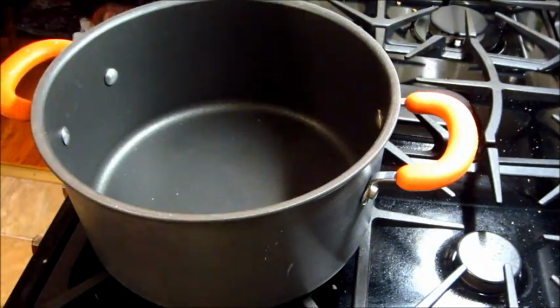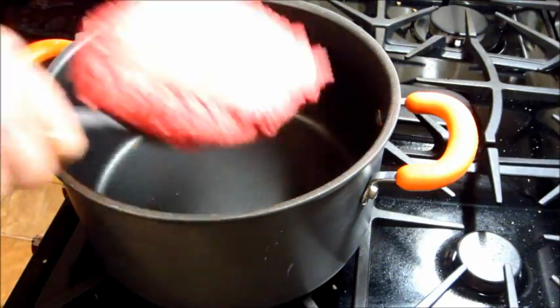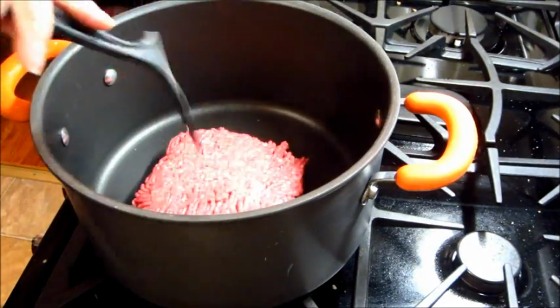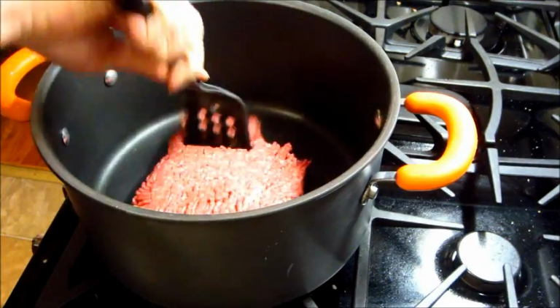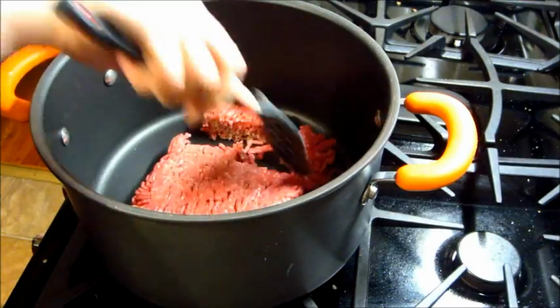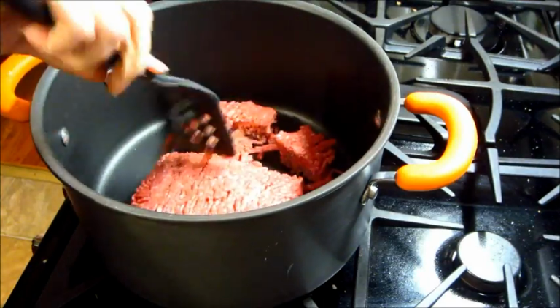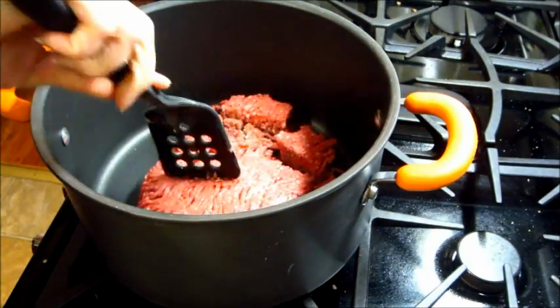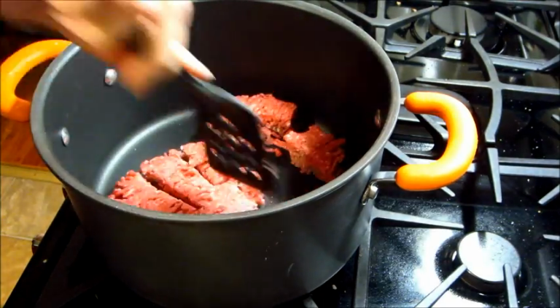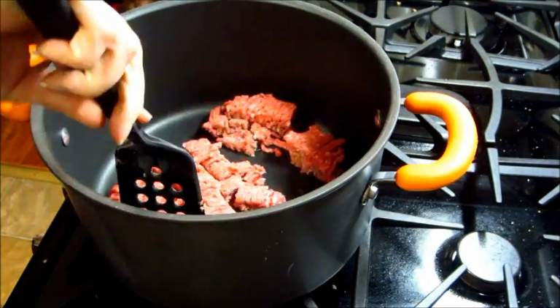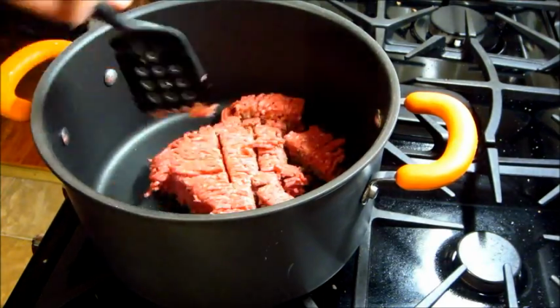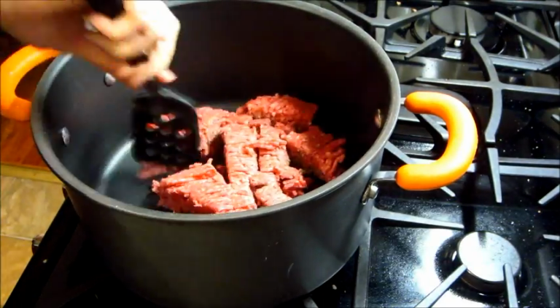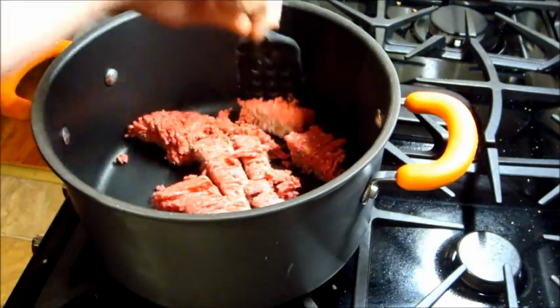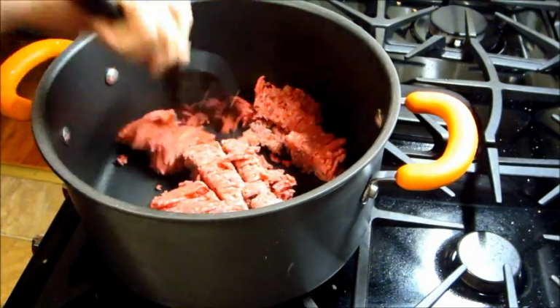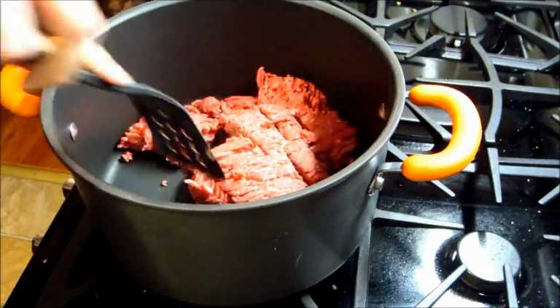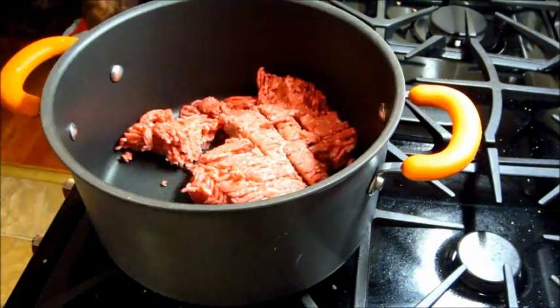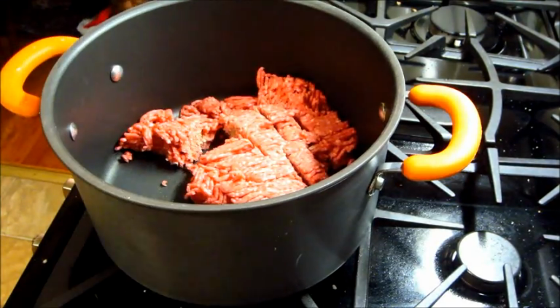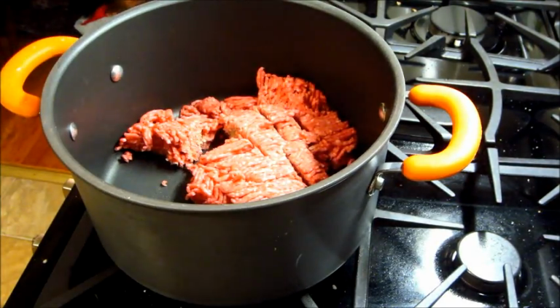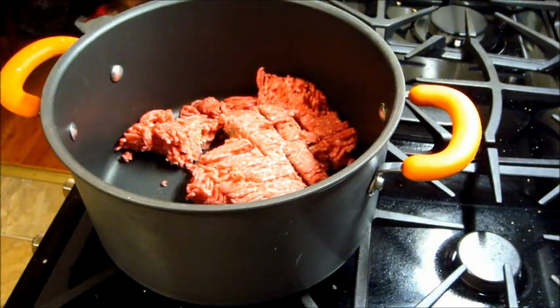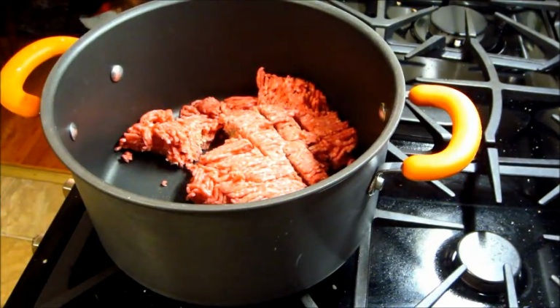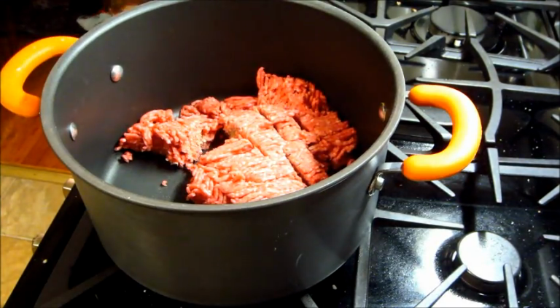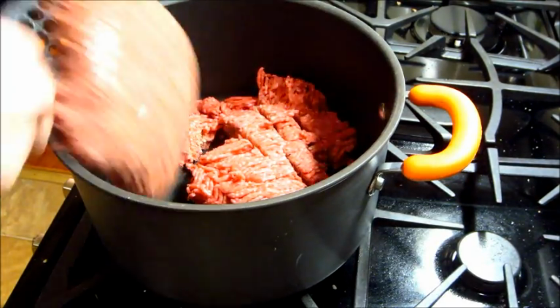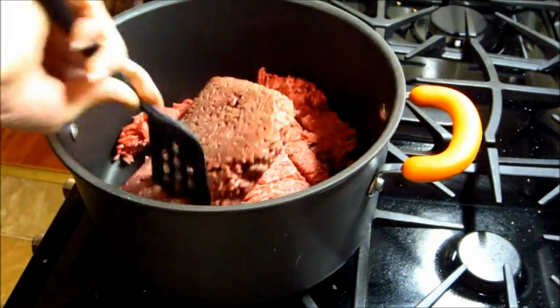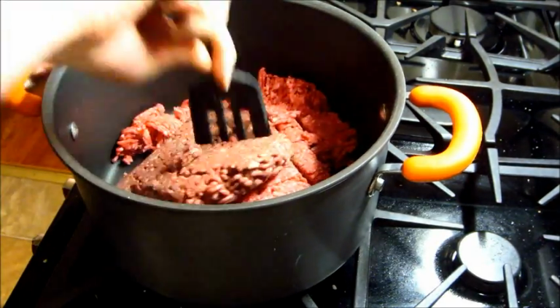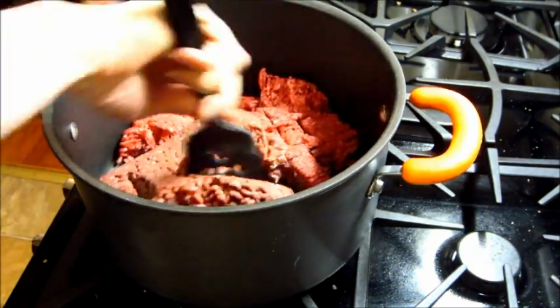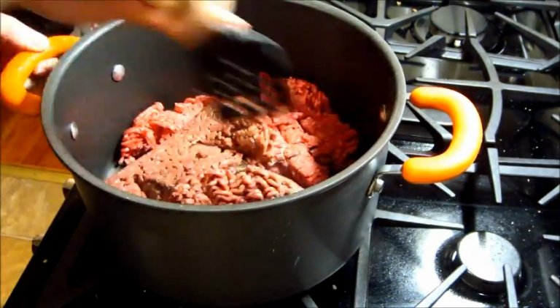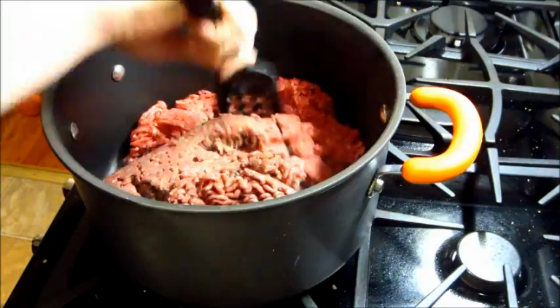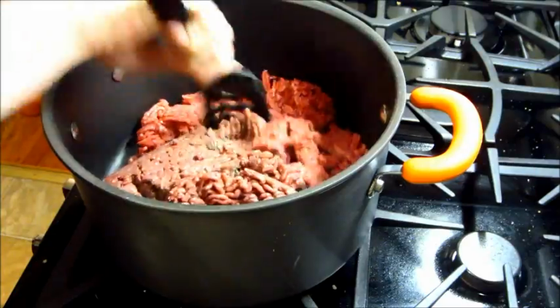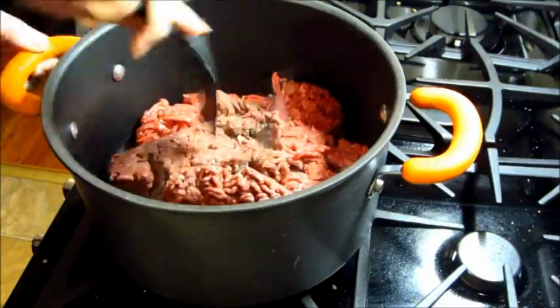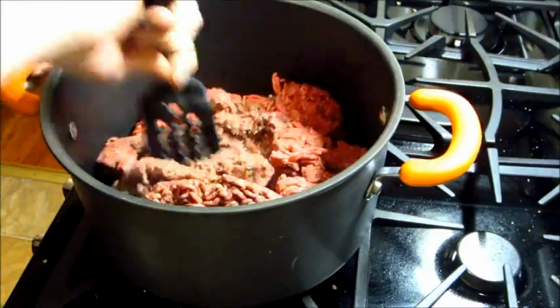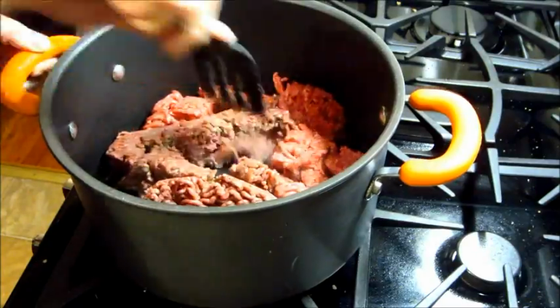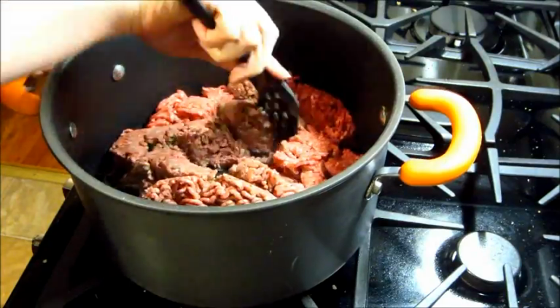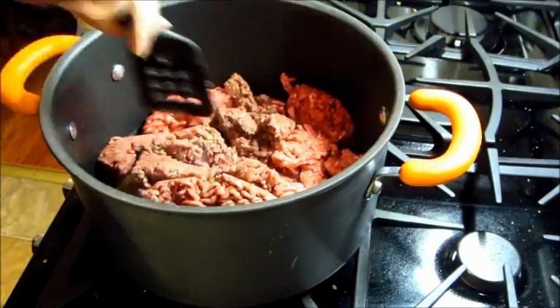Hi guys, today I have a recipe from Pinterest called Cheeseburger Pie. It's a low carb dinner option.